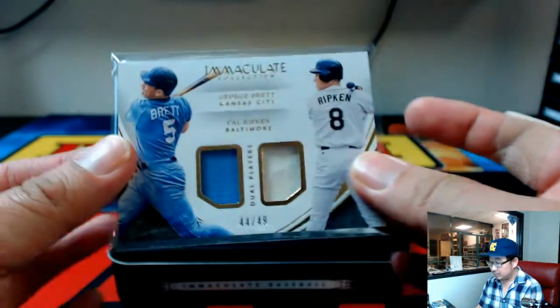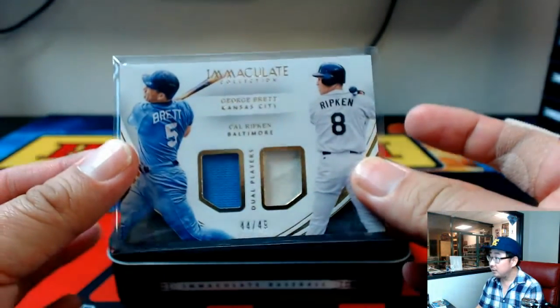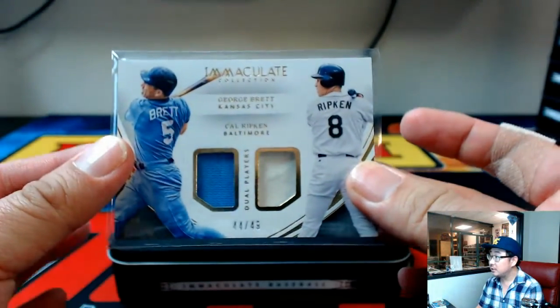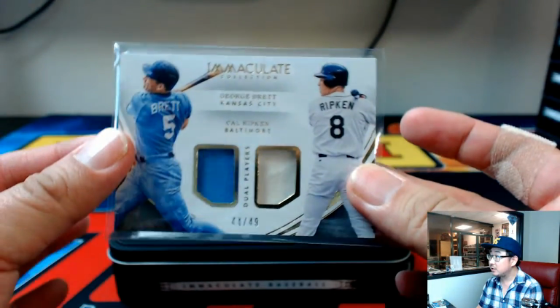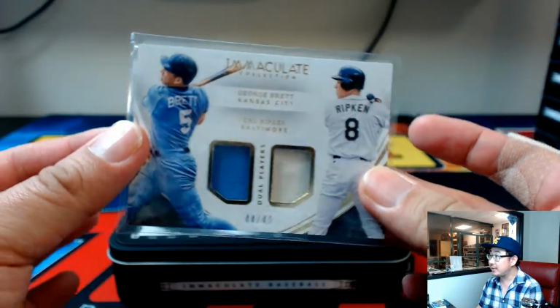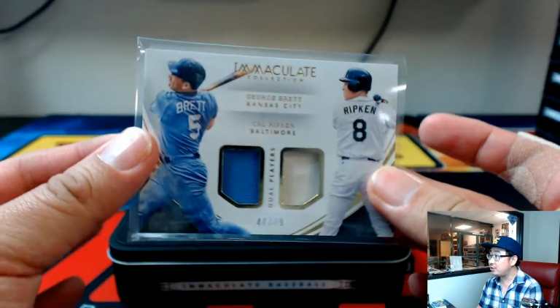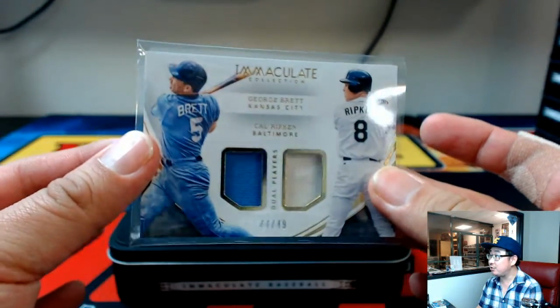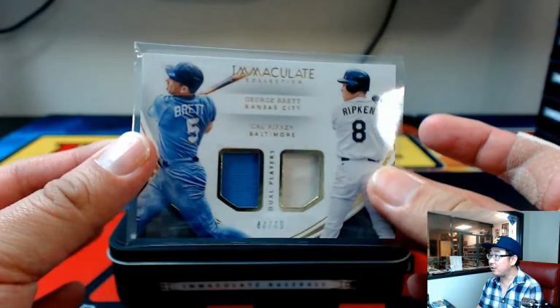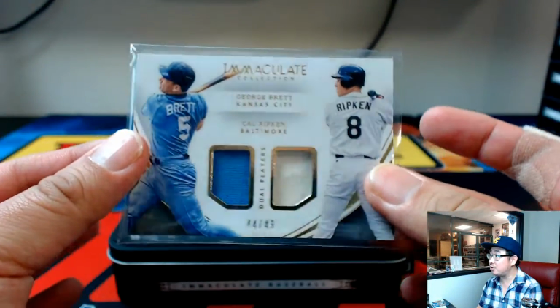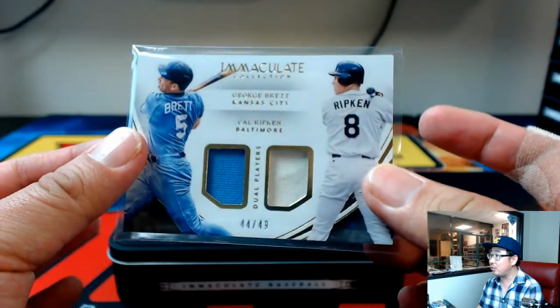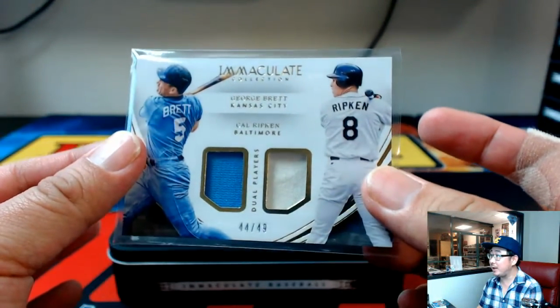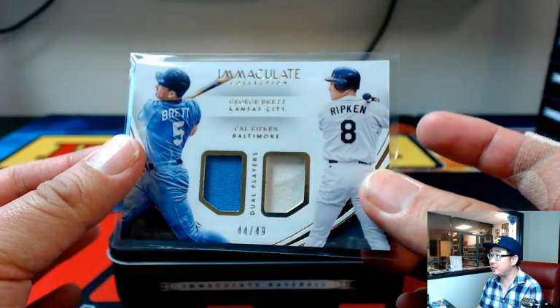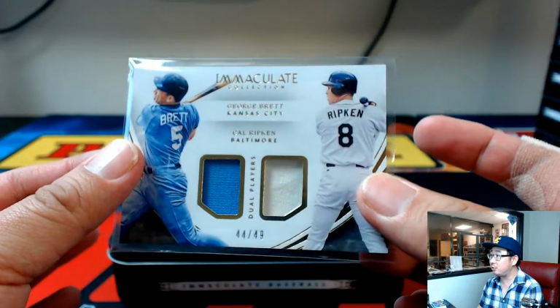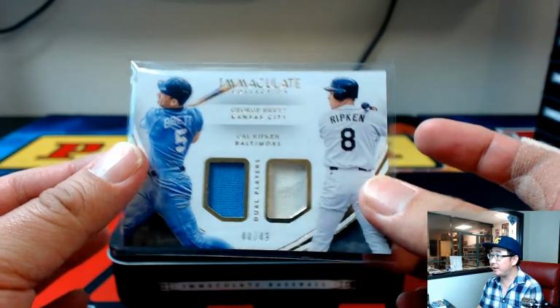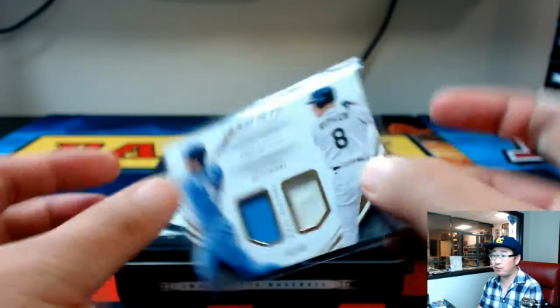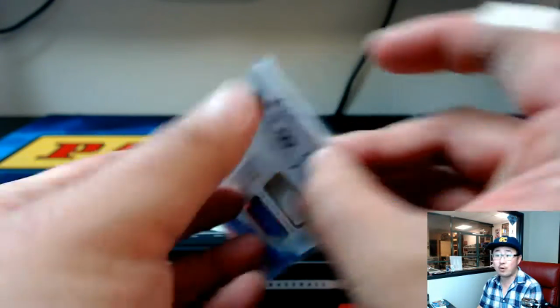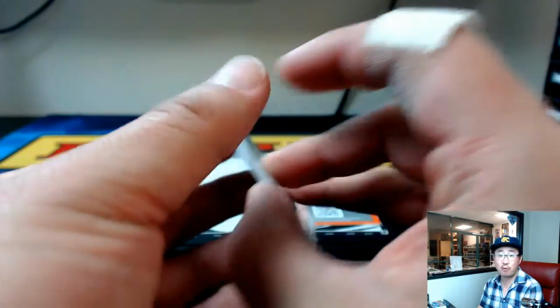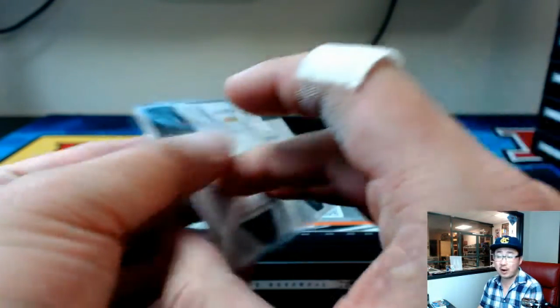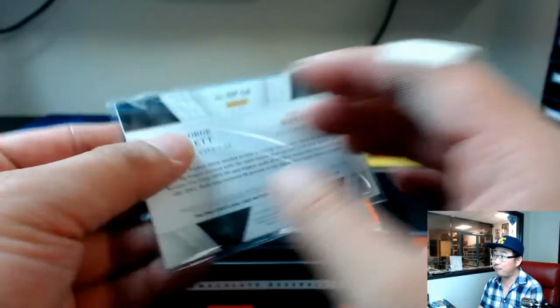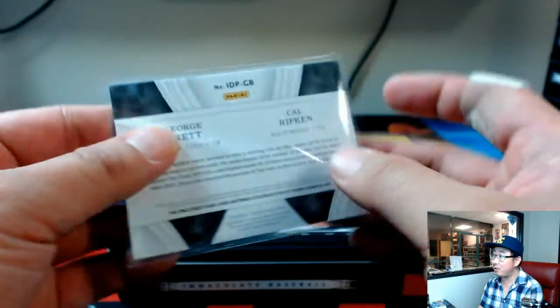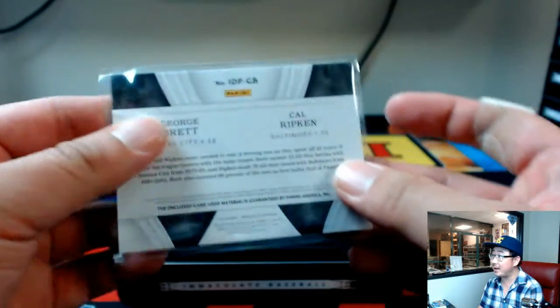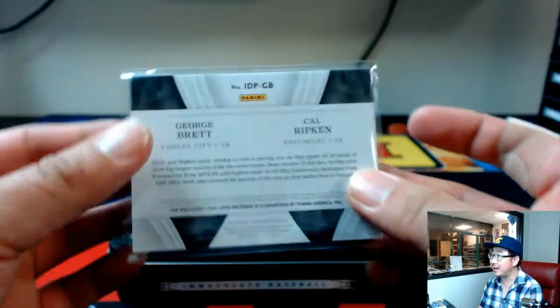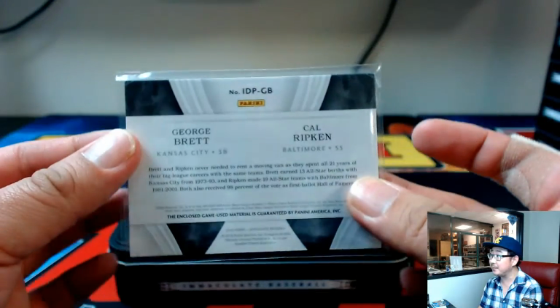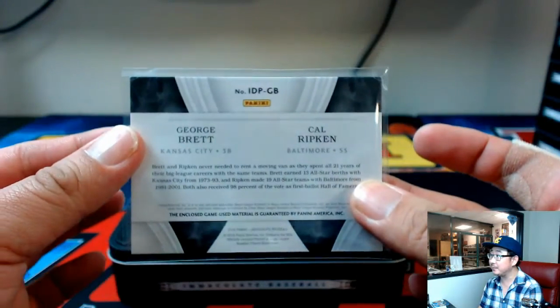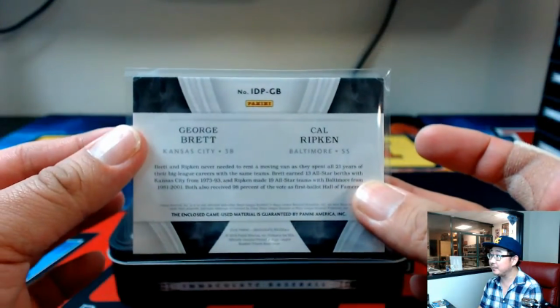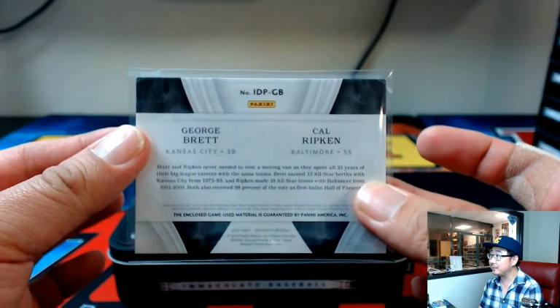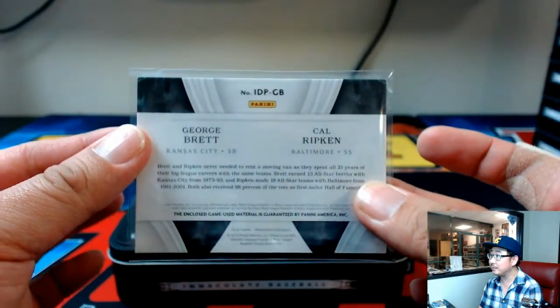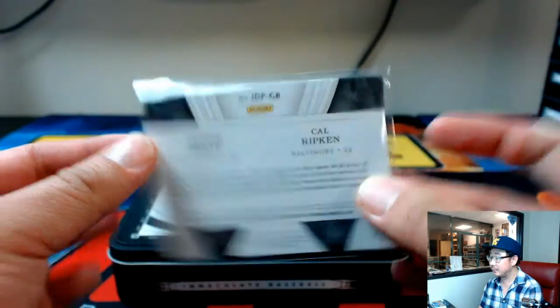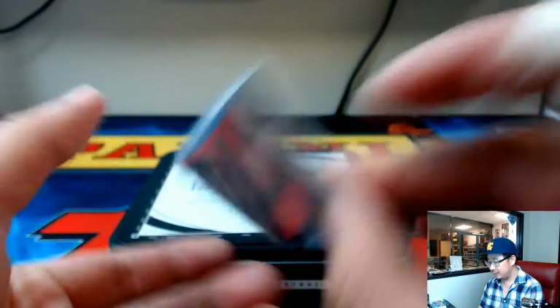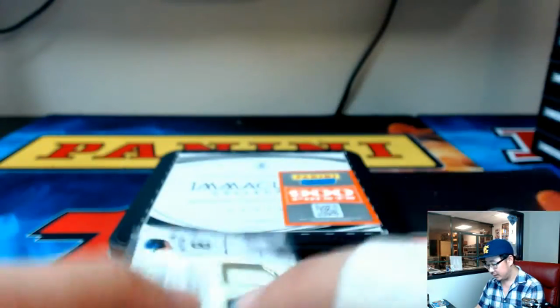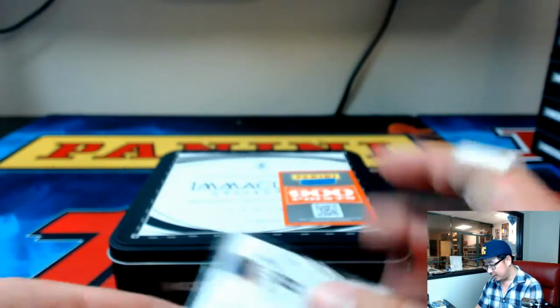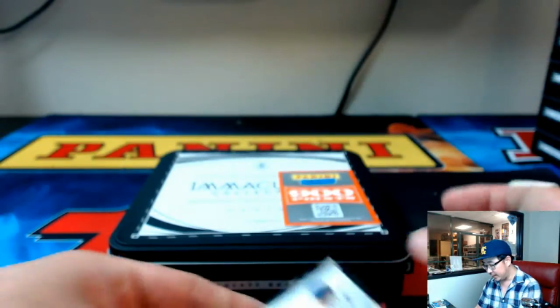So you get the two color dual relic, dual players, 44 out of 49. Nice.